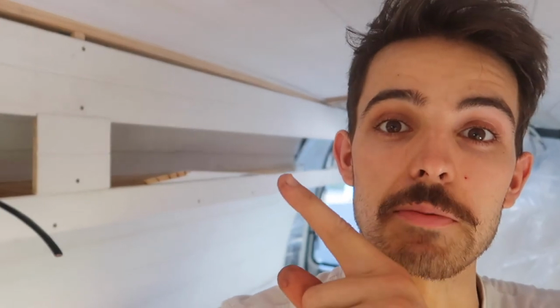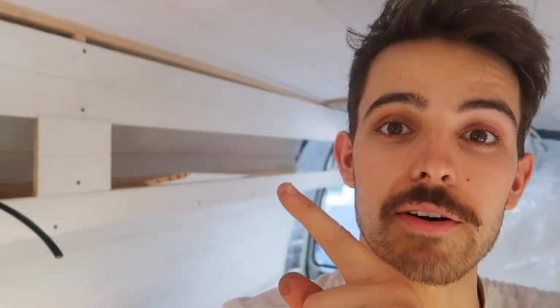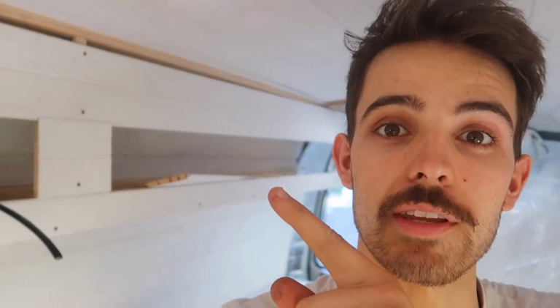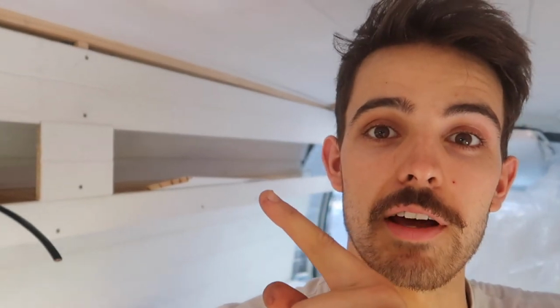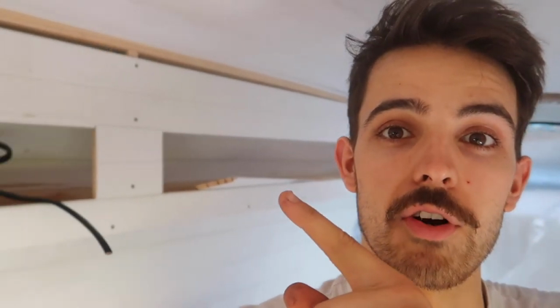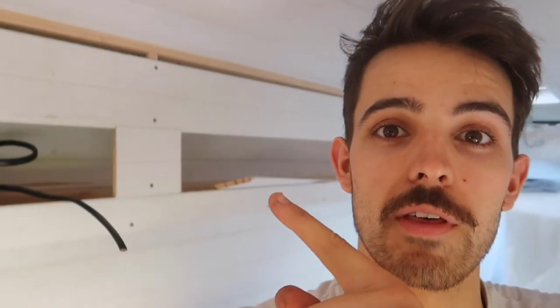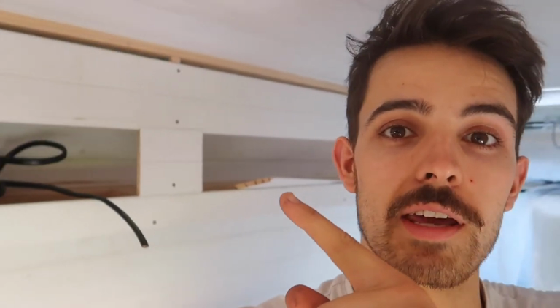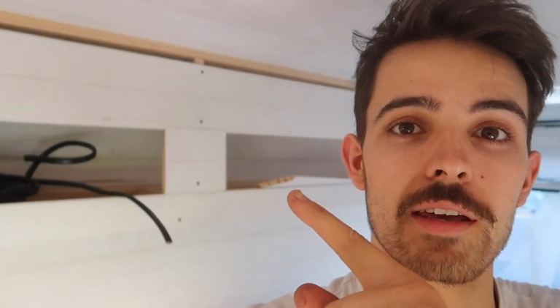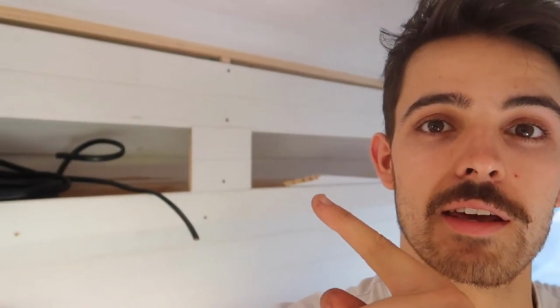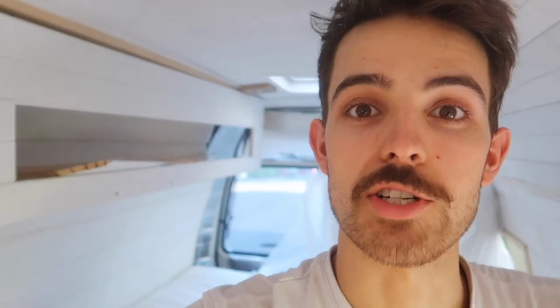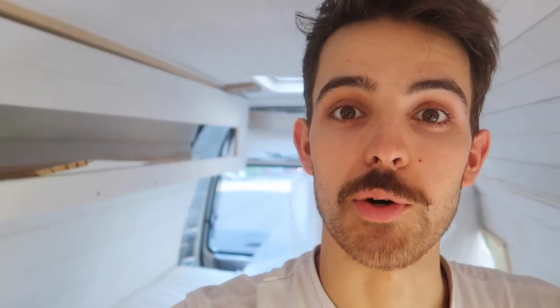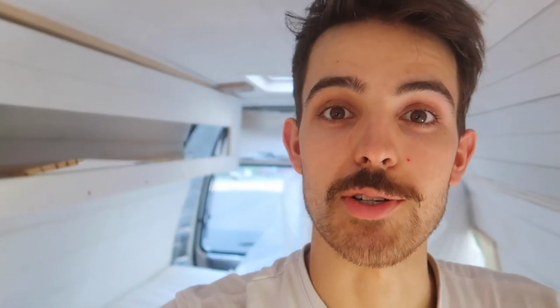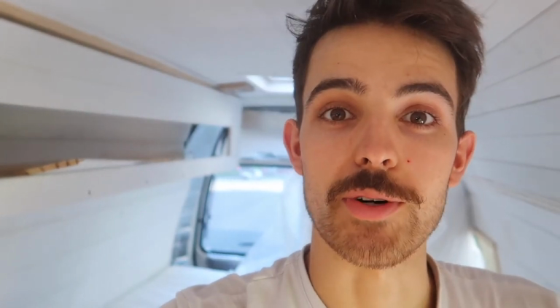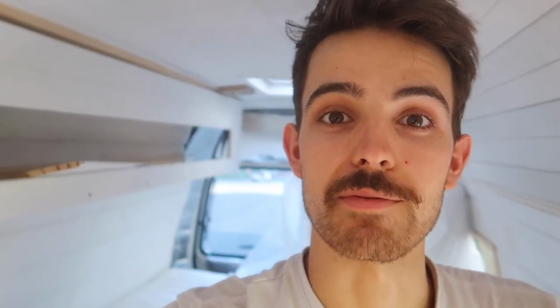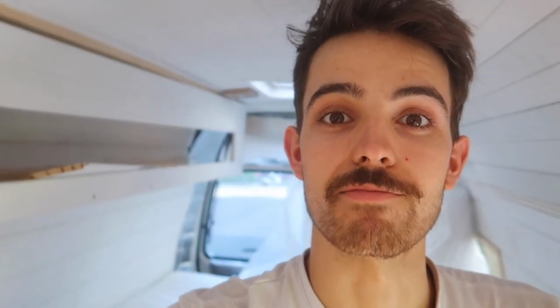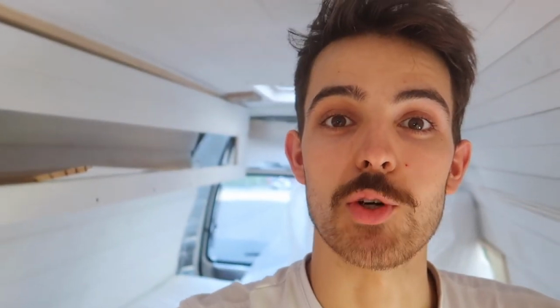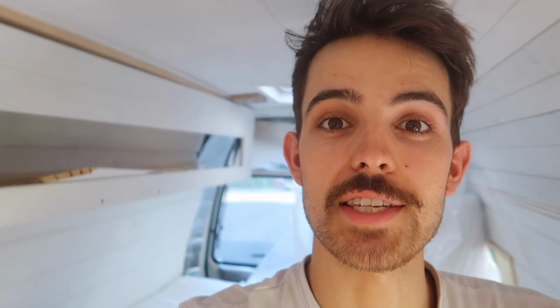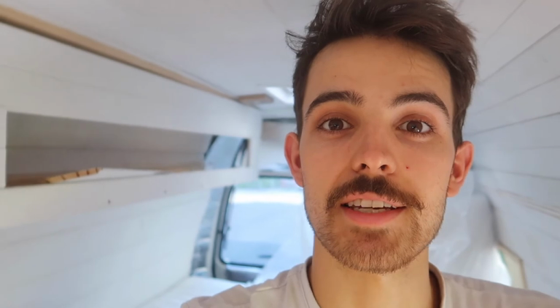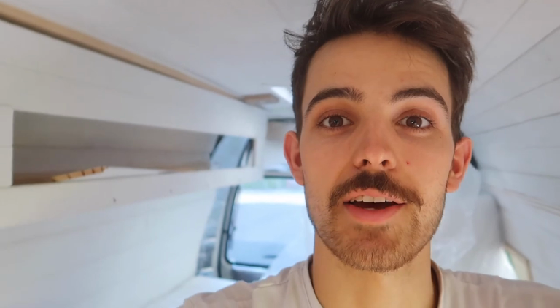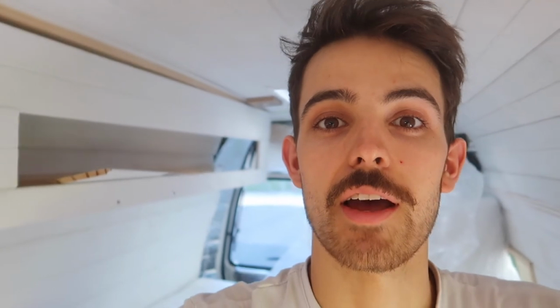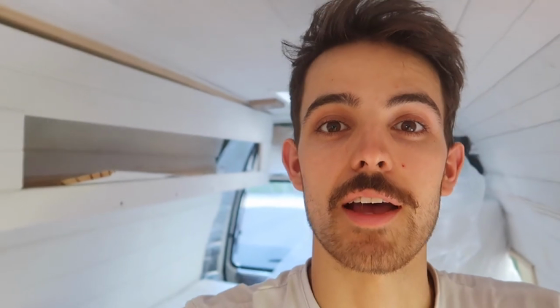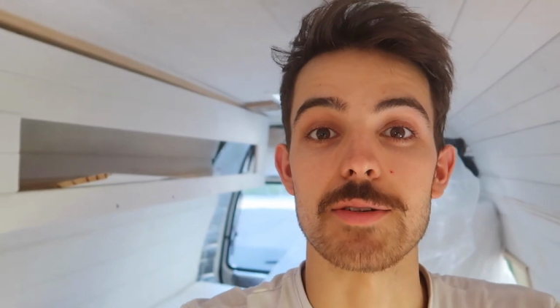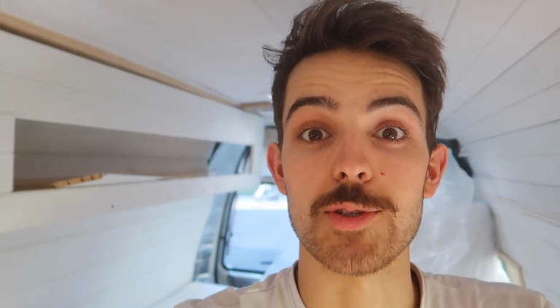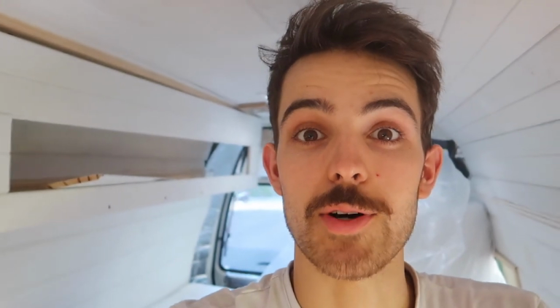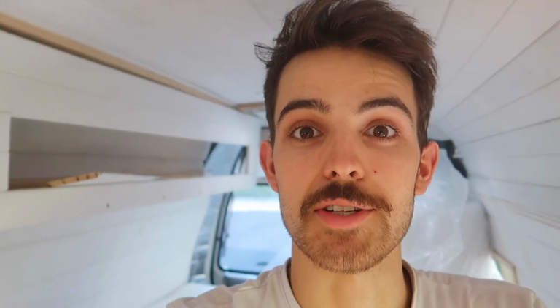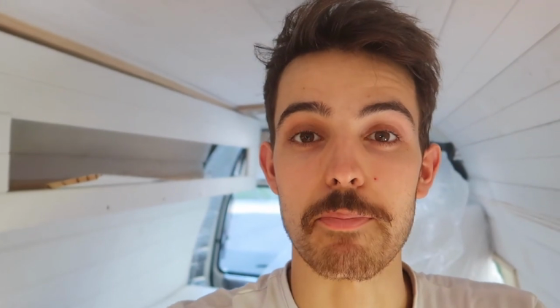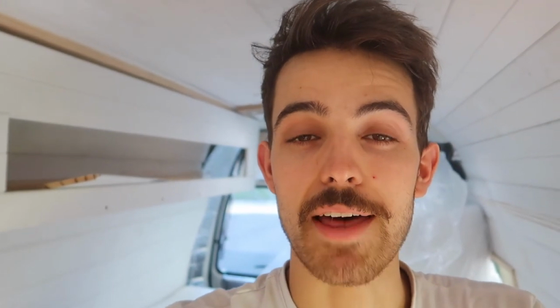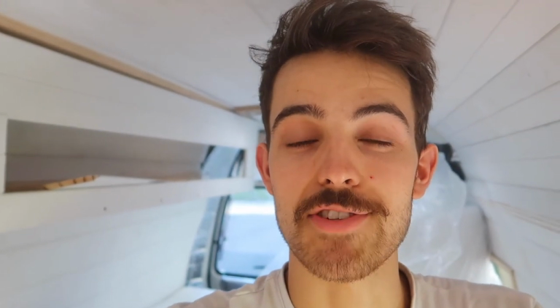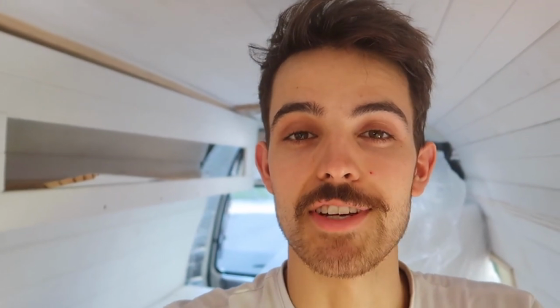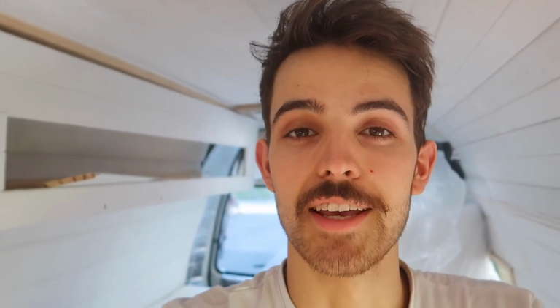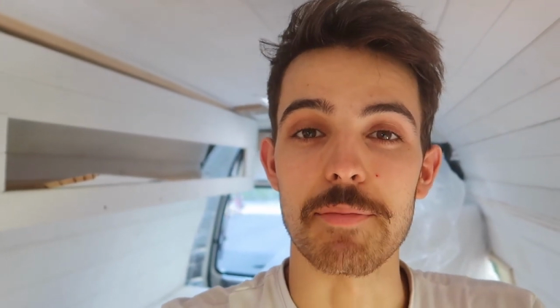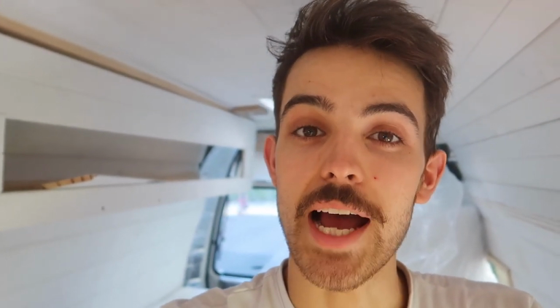I didn't show you guys the shelves in the back that I put up the other day, which are going to store some goodies — some socks and some pants perhaps.